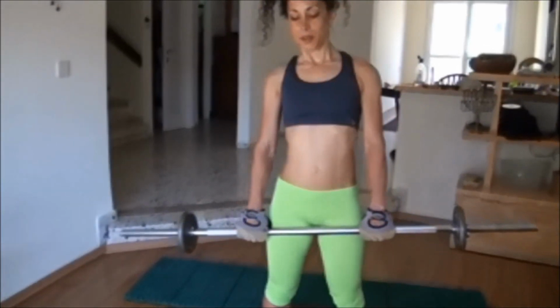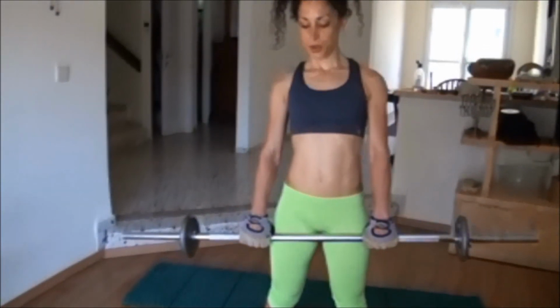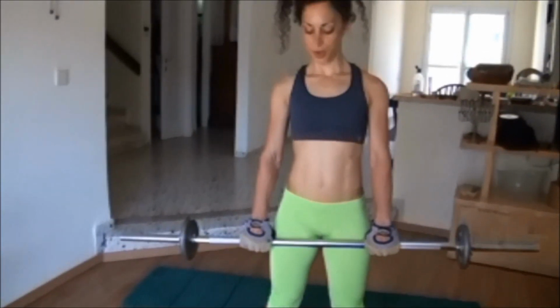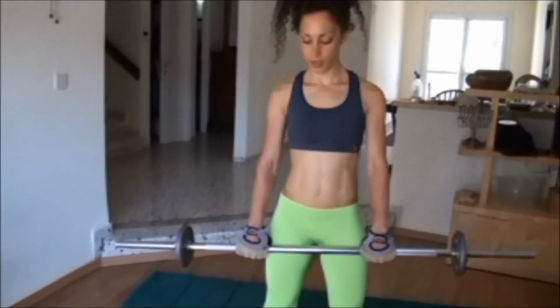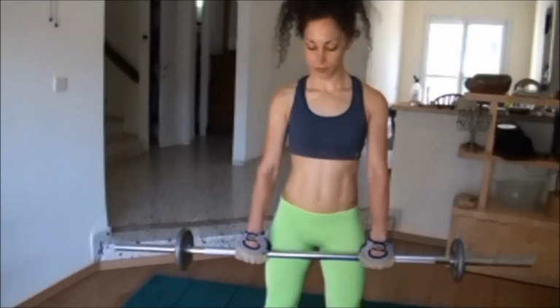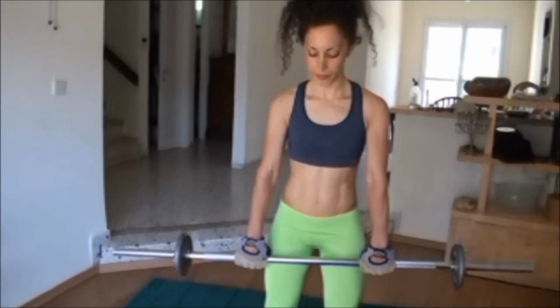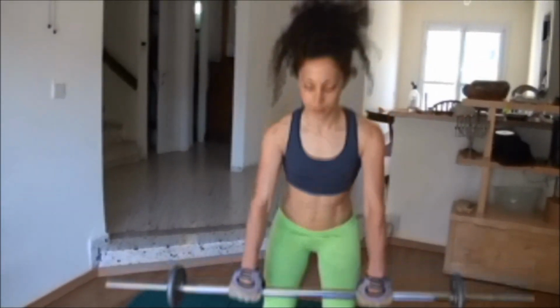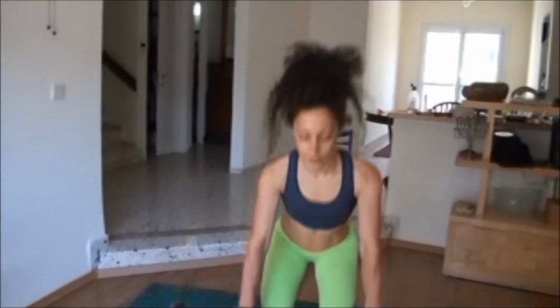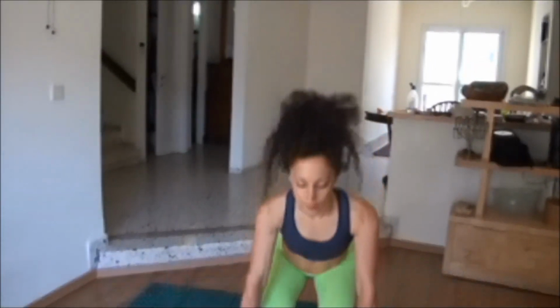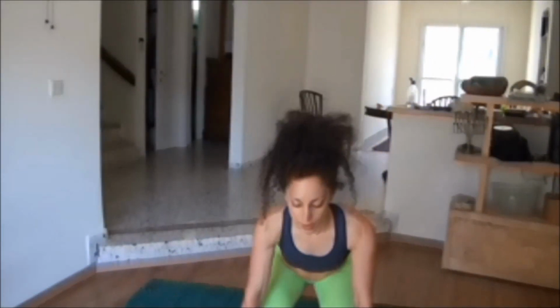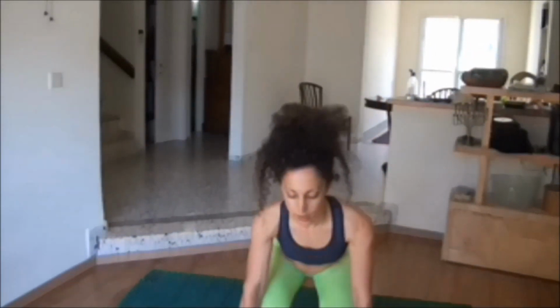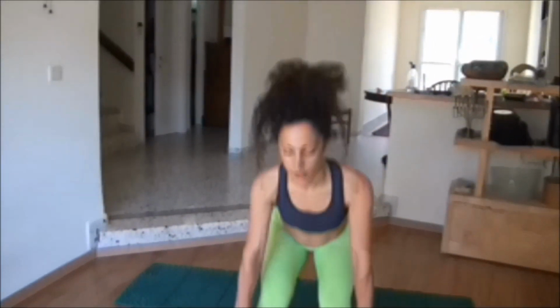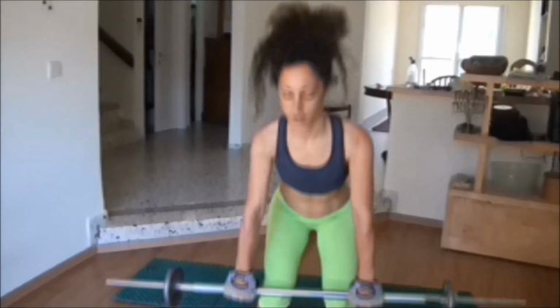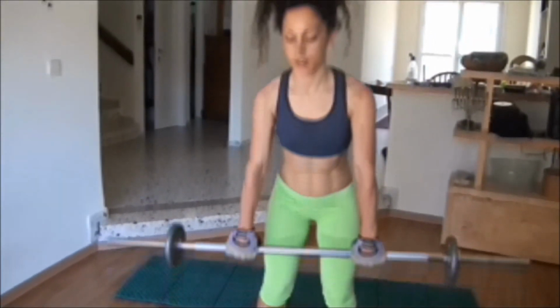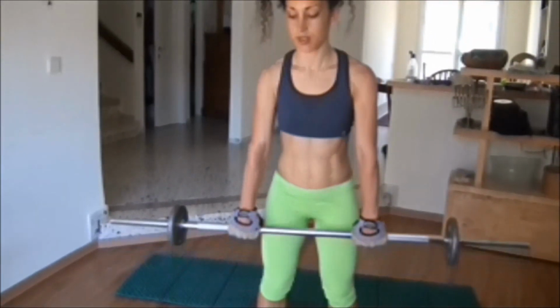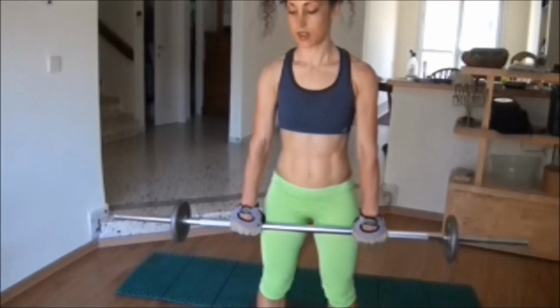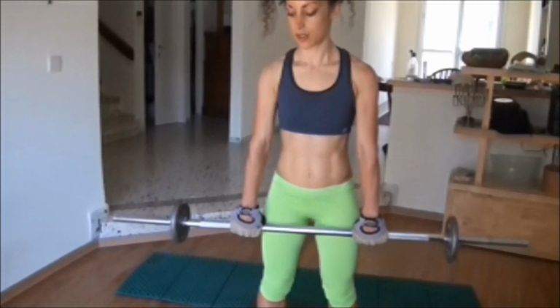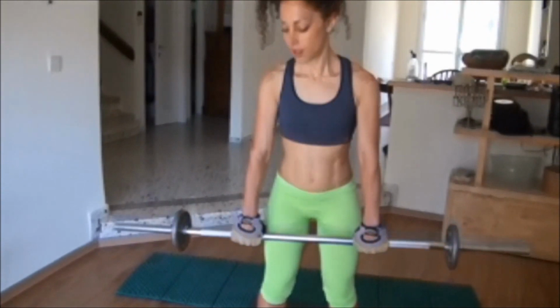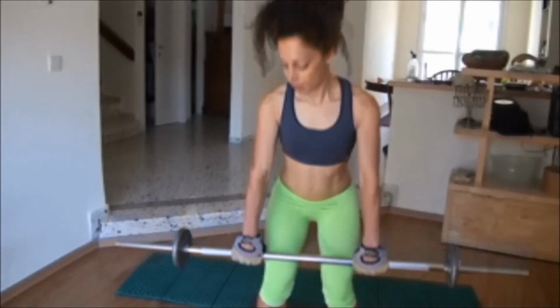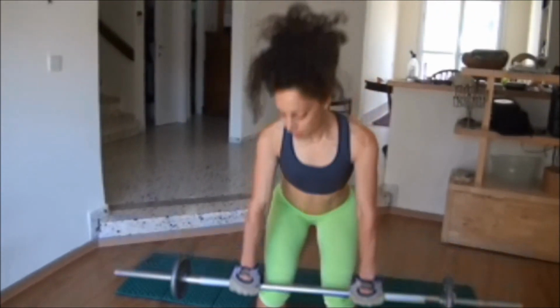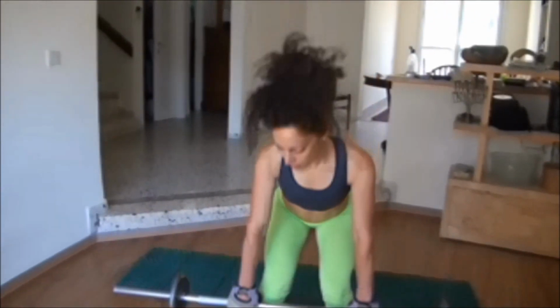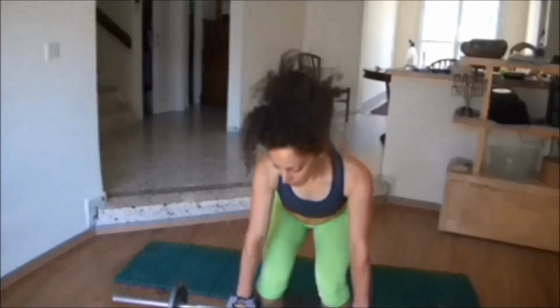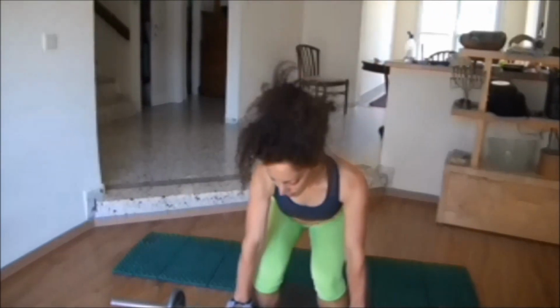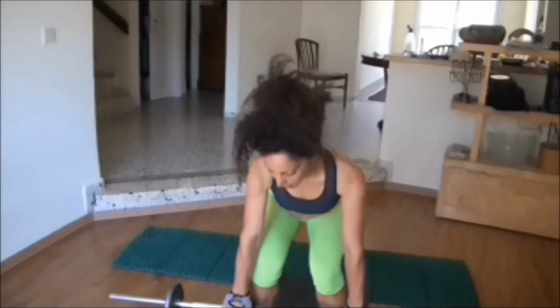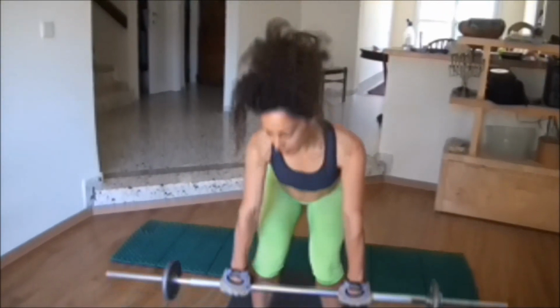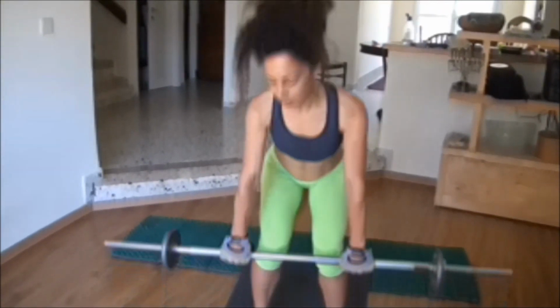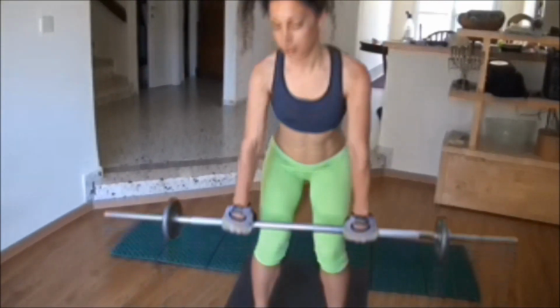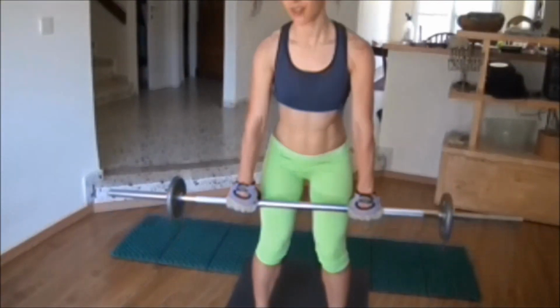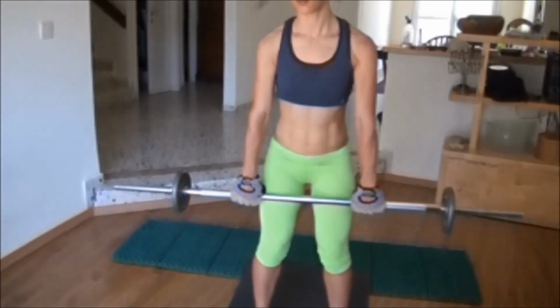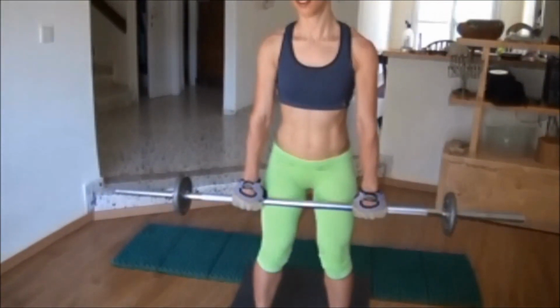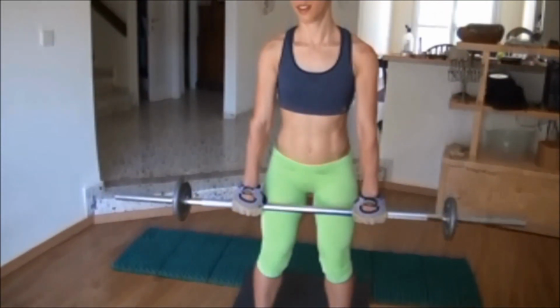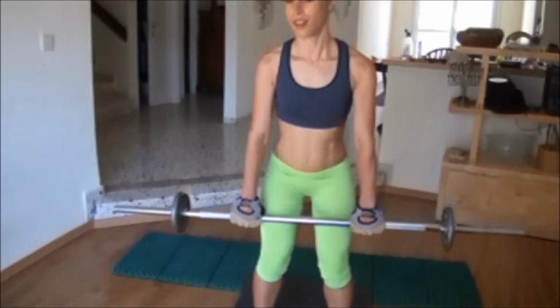Okay, so this is a workout lifting routine. Watch and mirror me. Just do what I do.